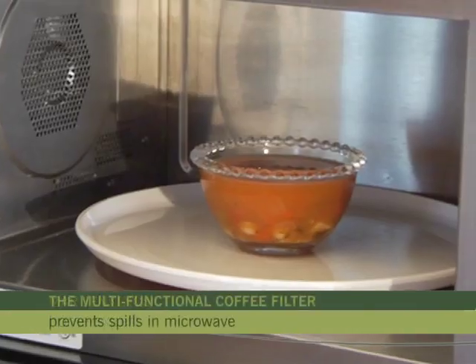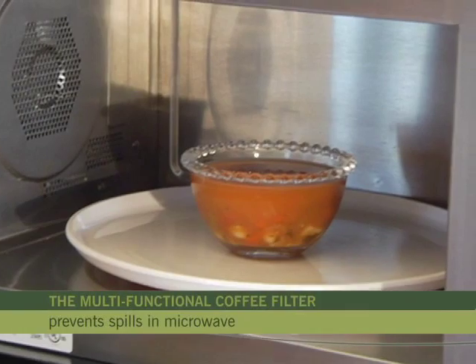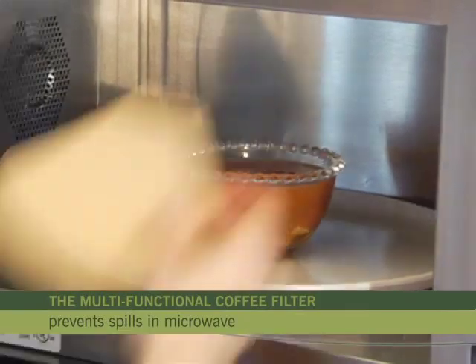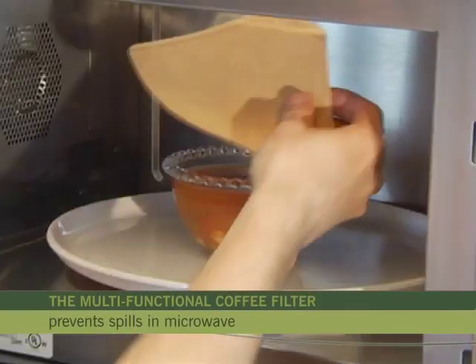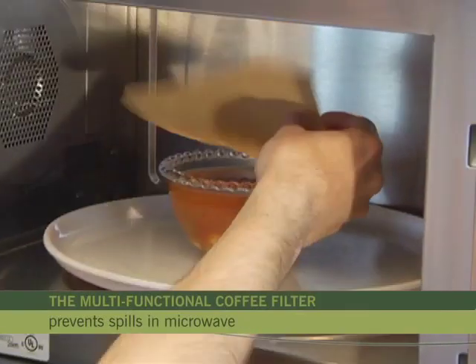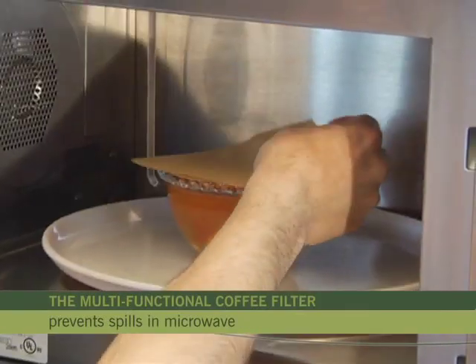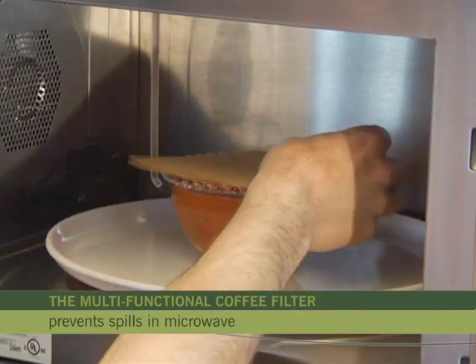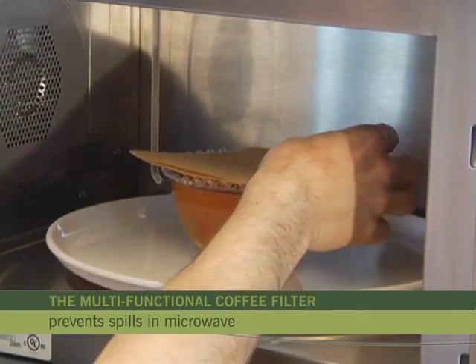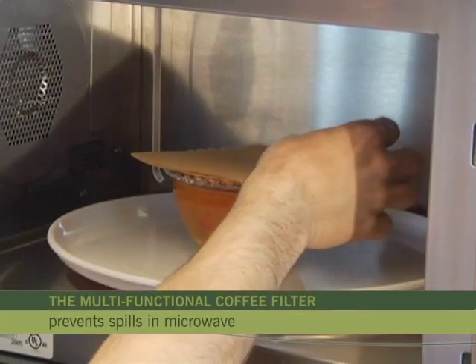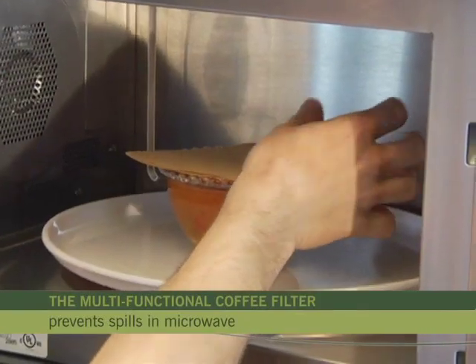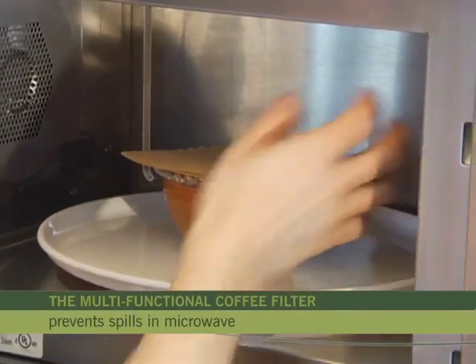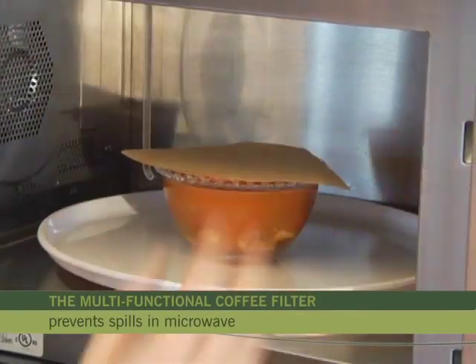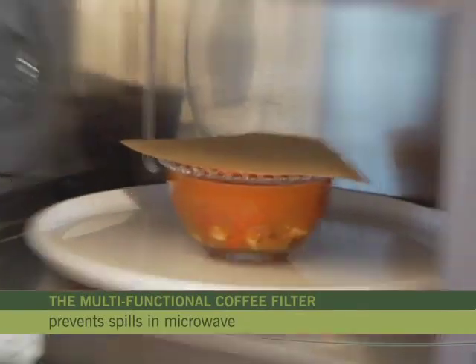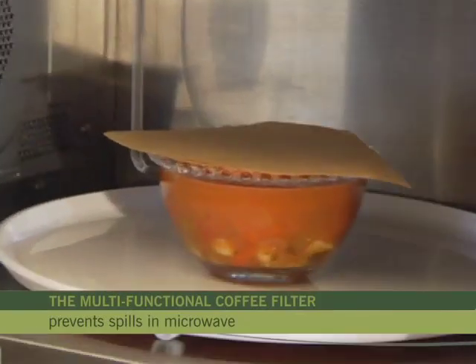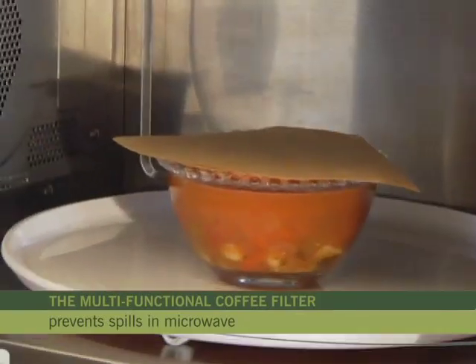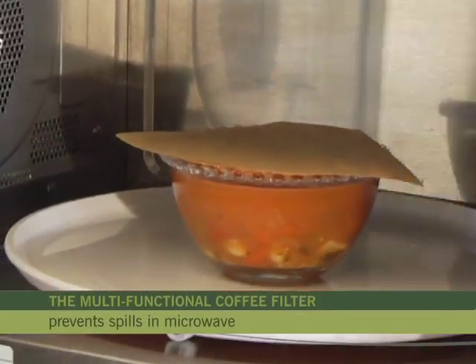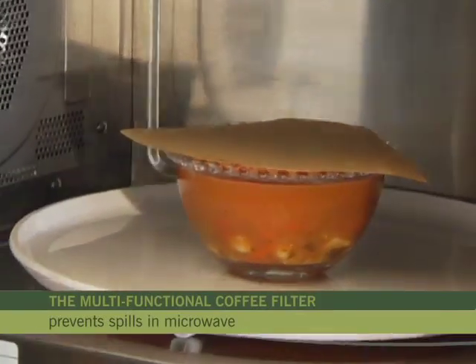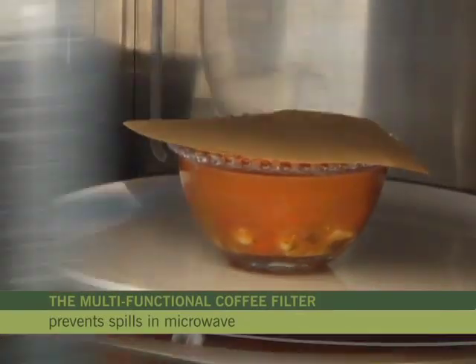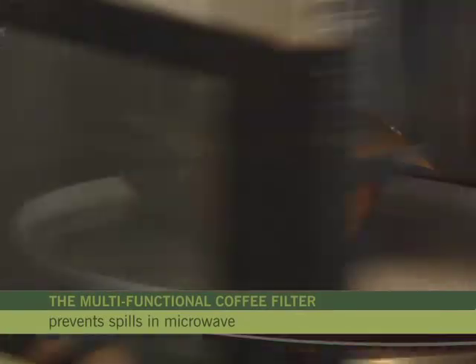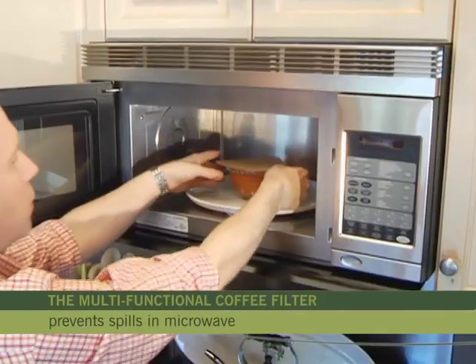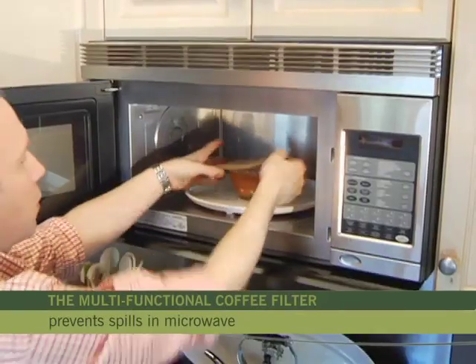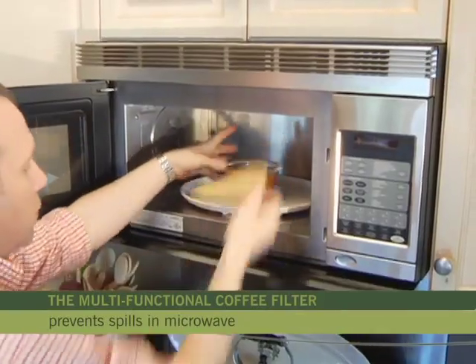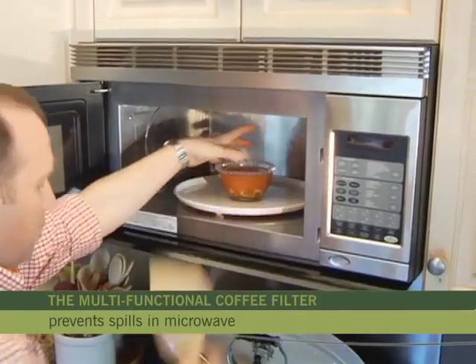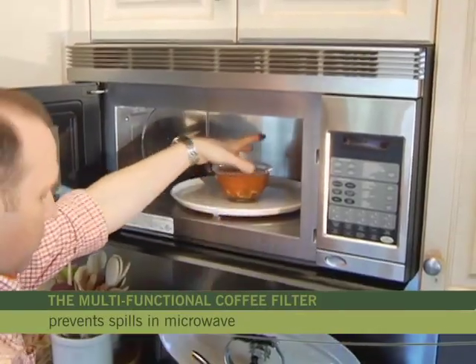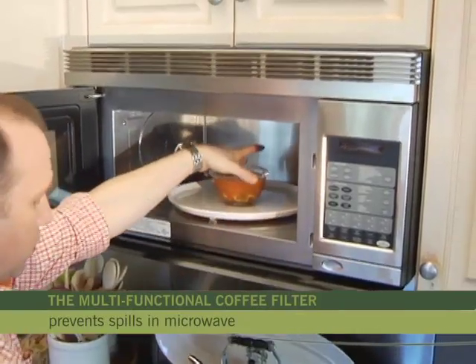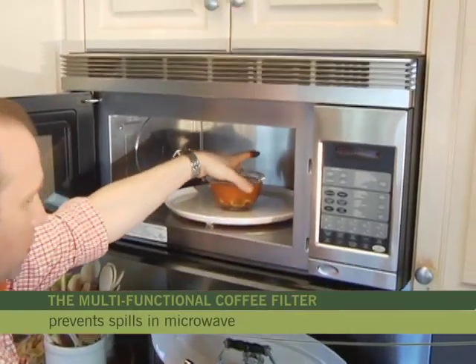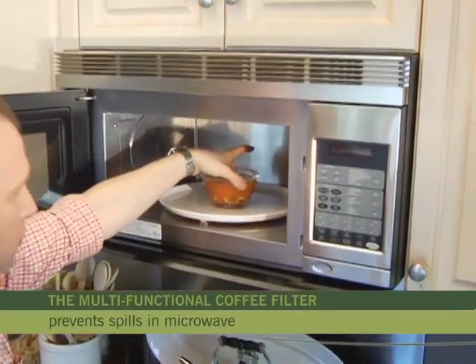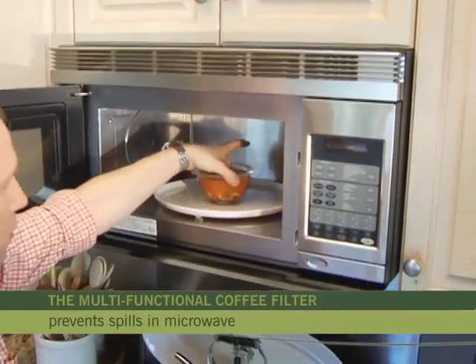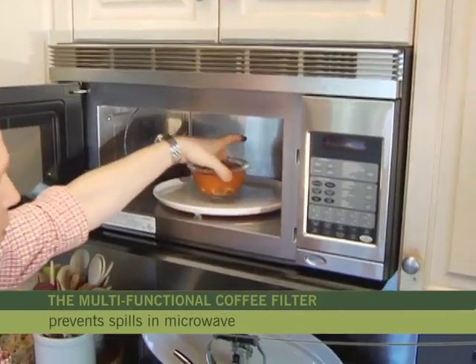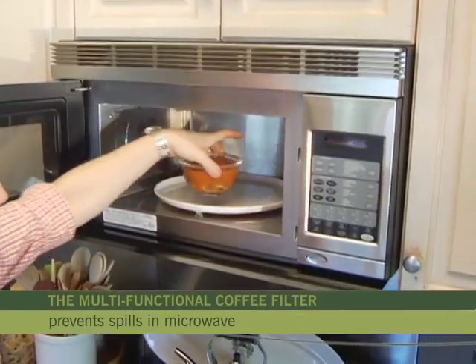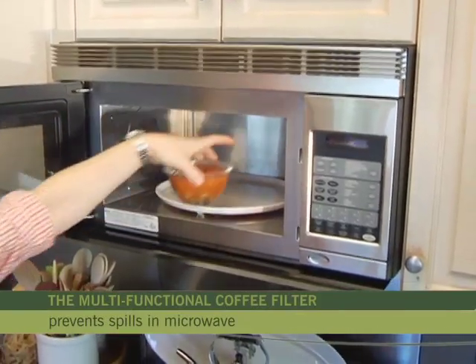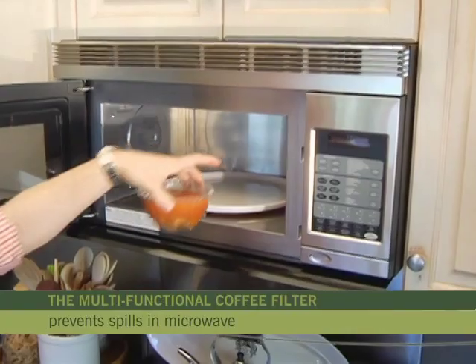Cover bowls or dishes when cooking in the microwave. They're handy for preventing spills, pops, and stains.